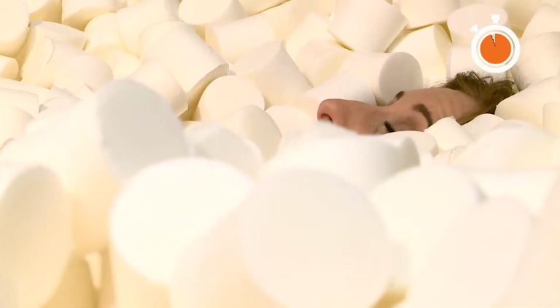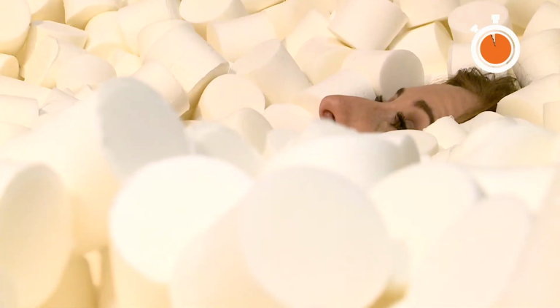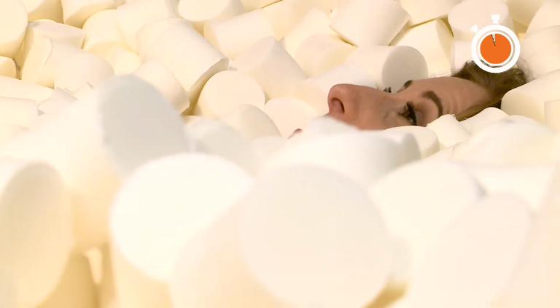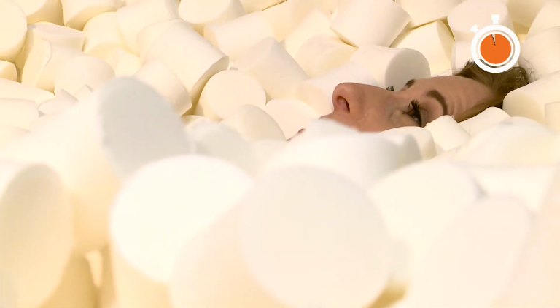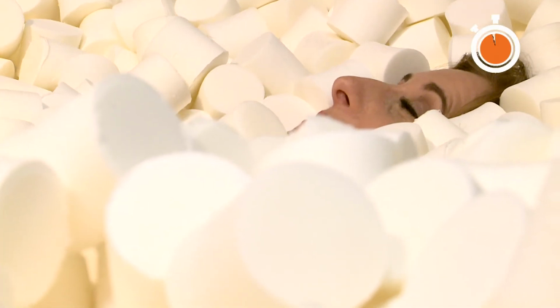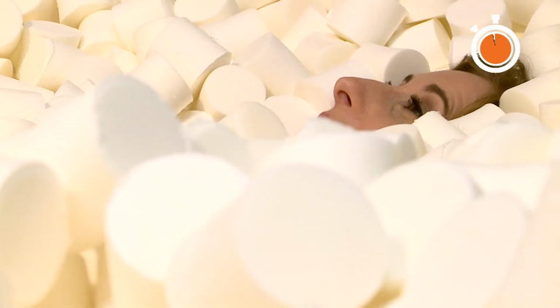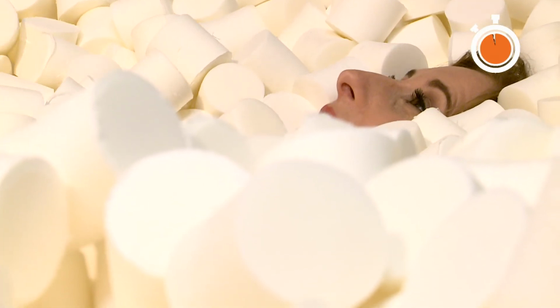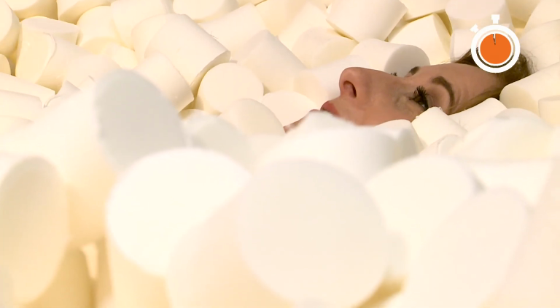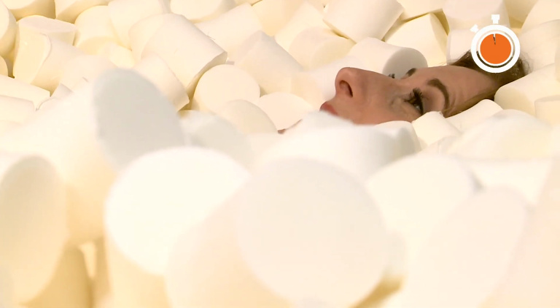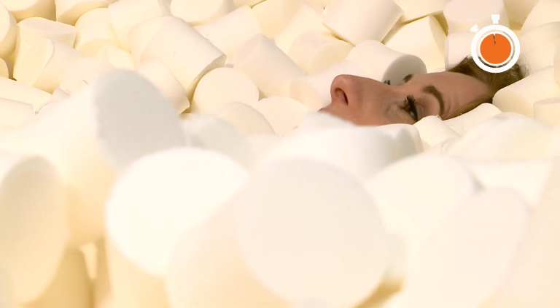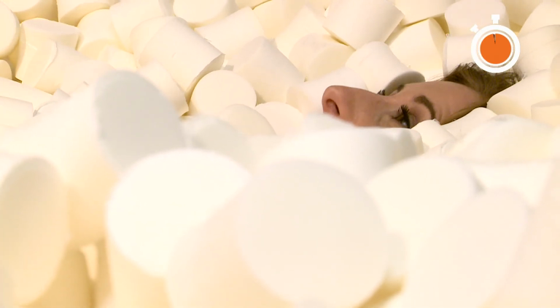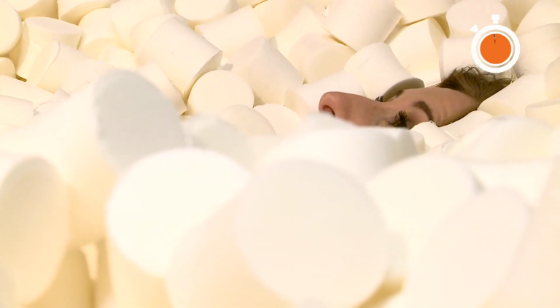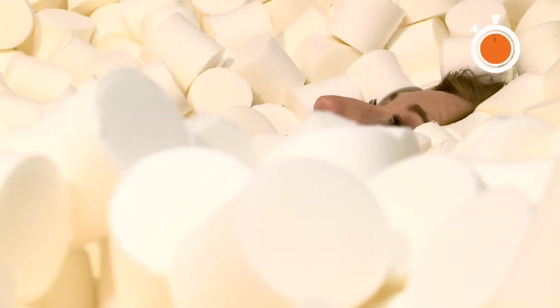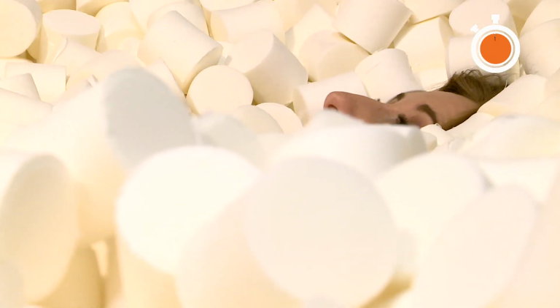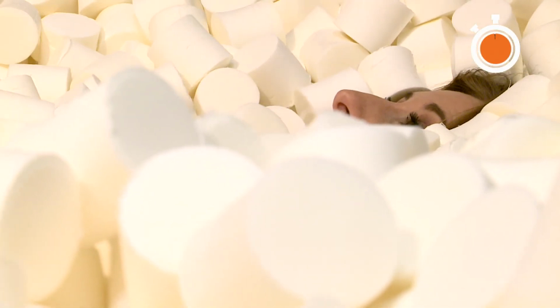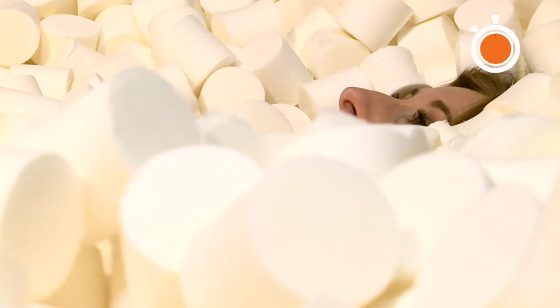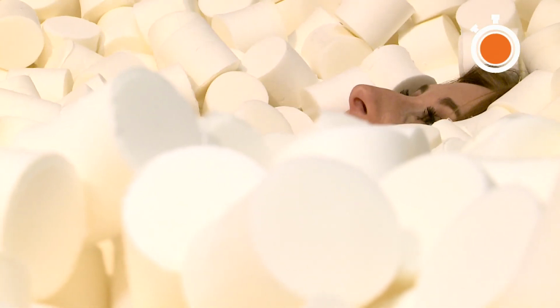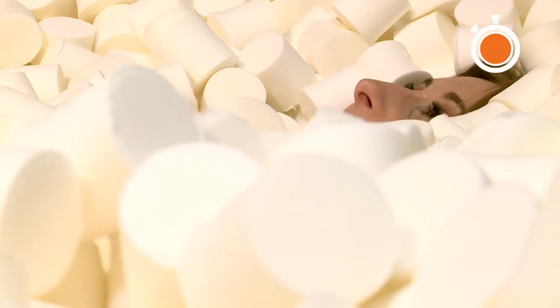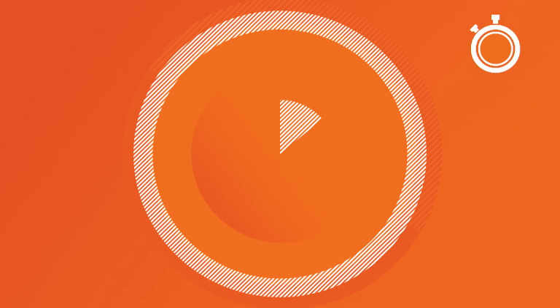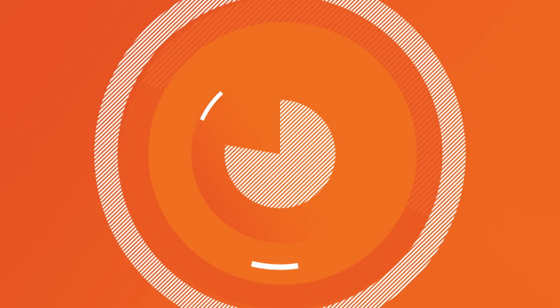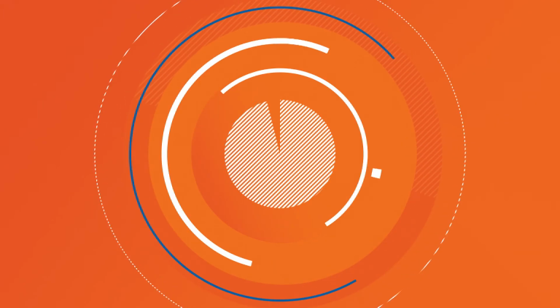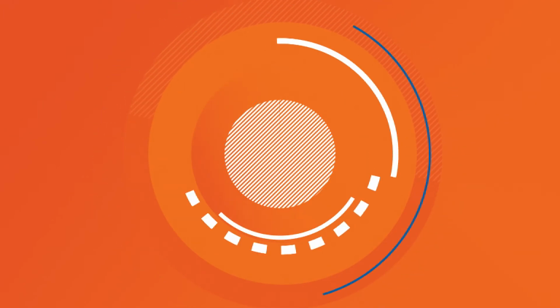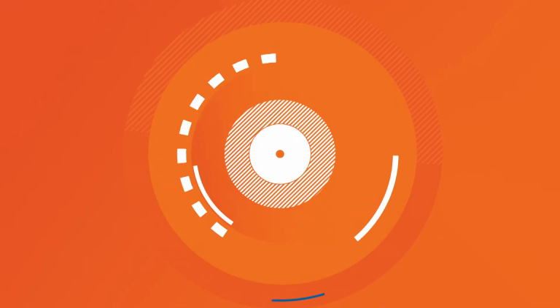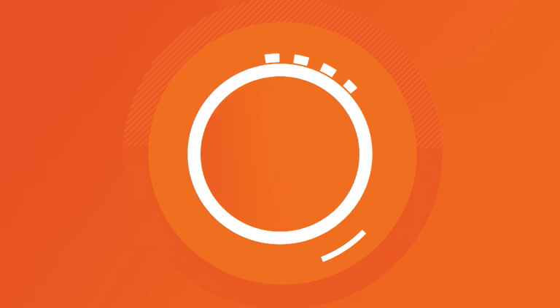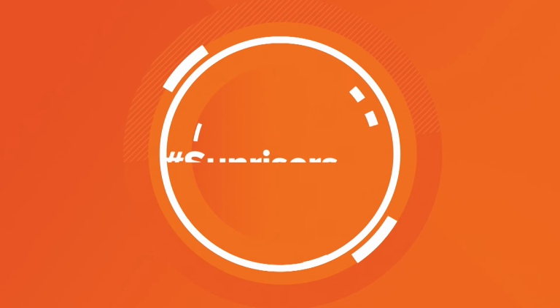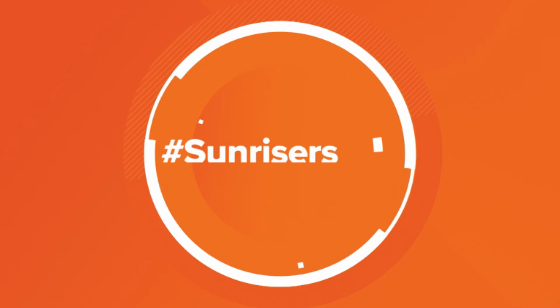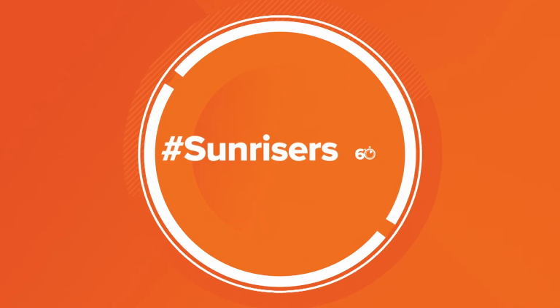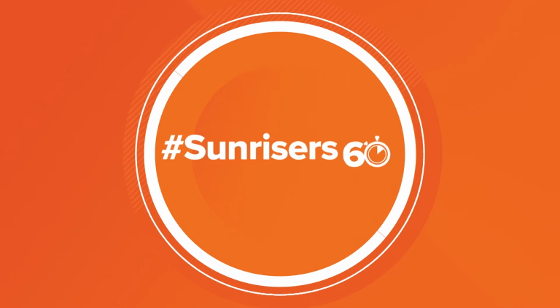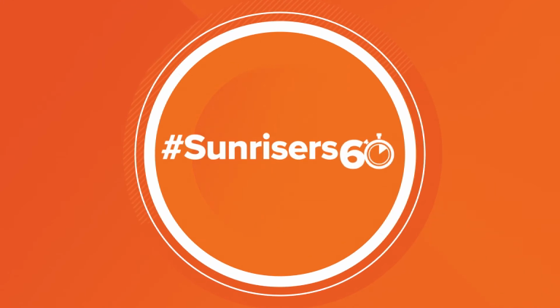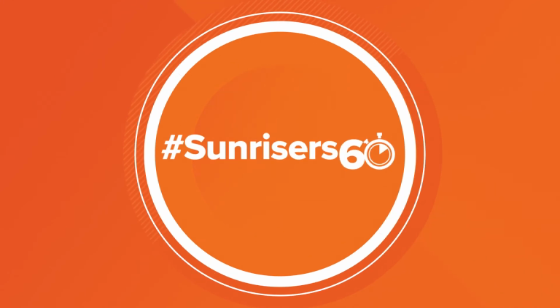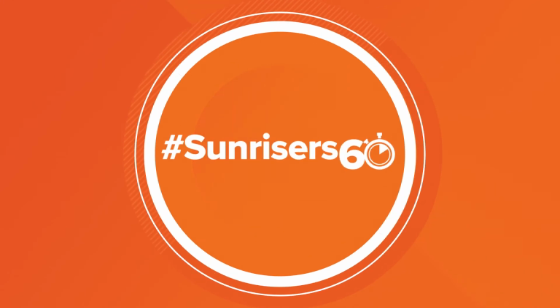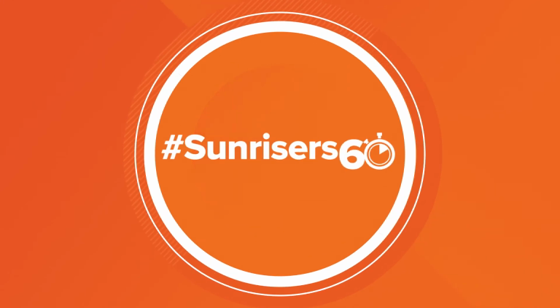I've been searching for a heaven, and I think I've found it. And that's your Sunriser 60.